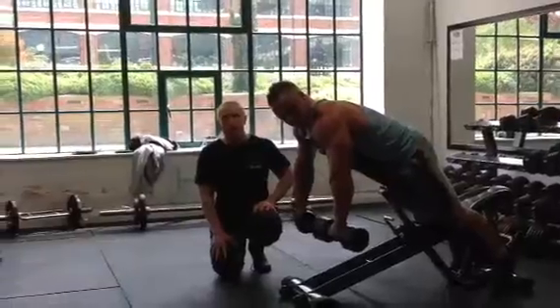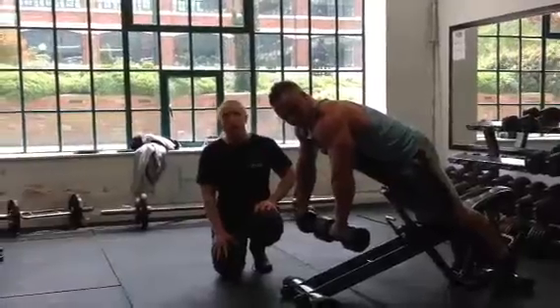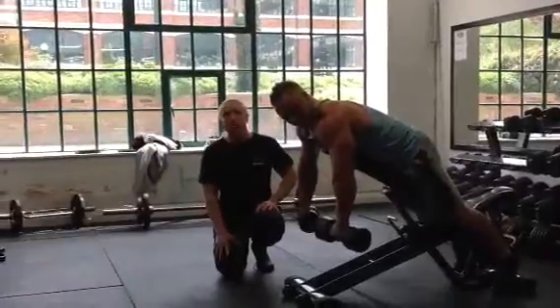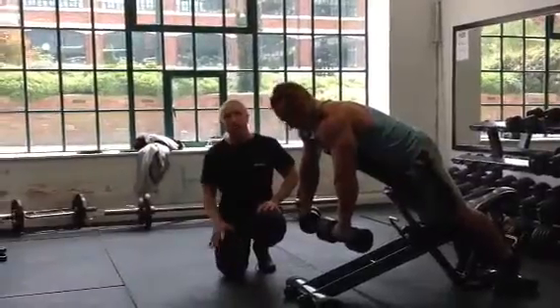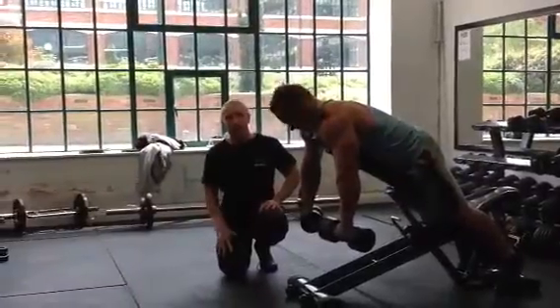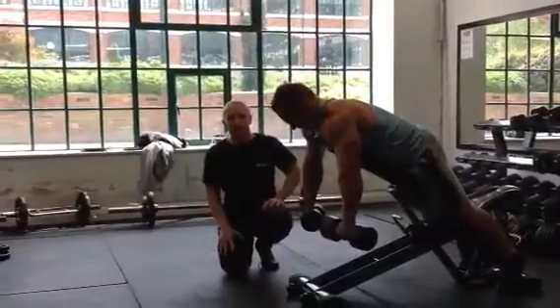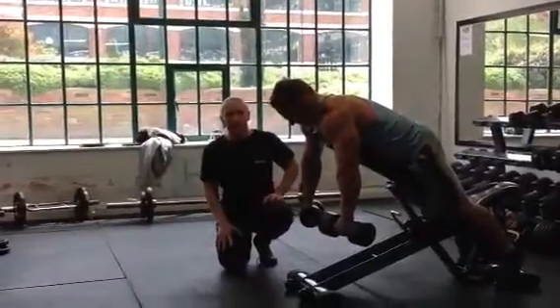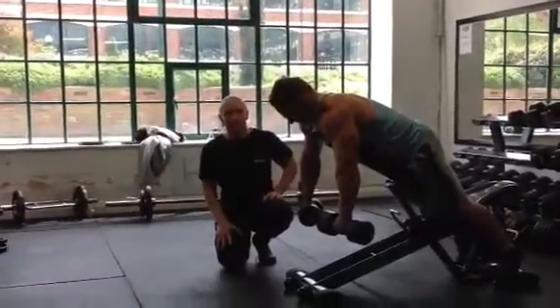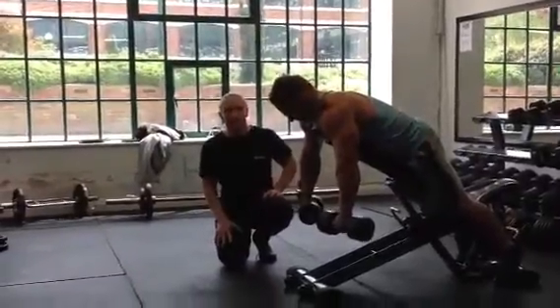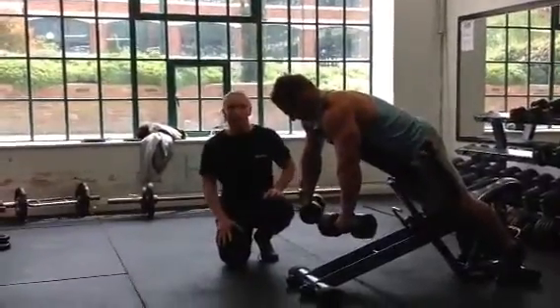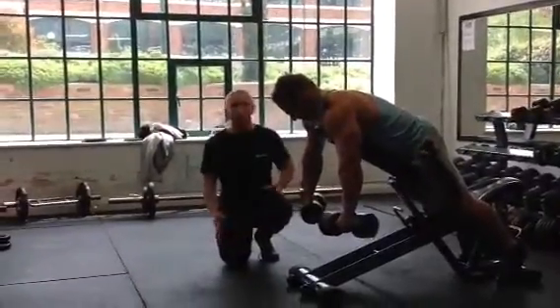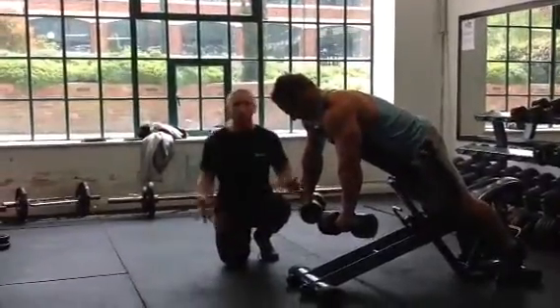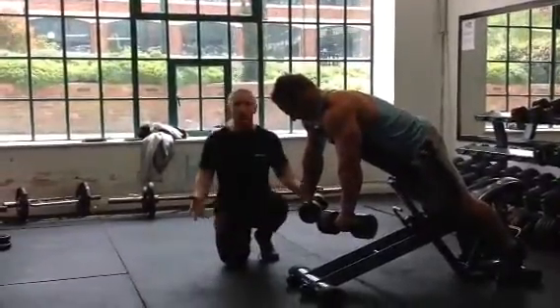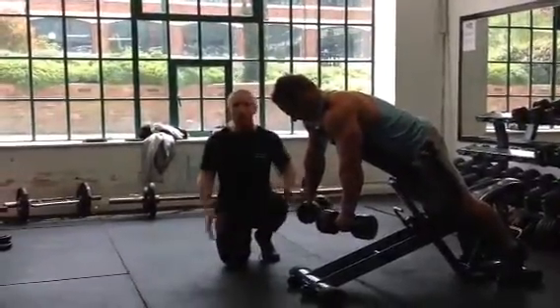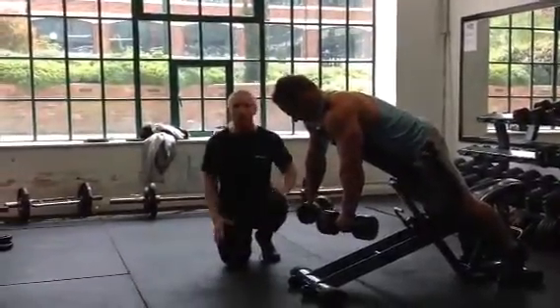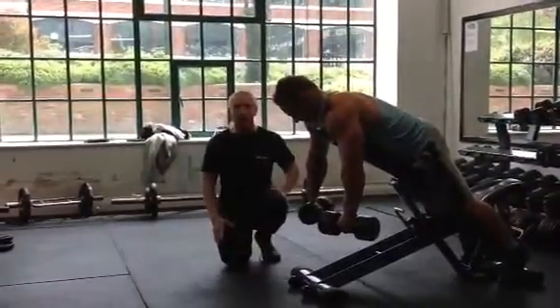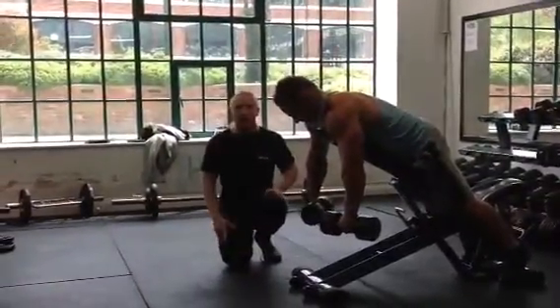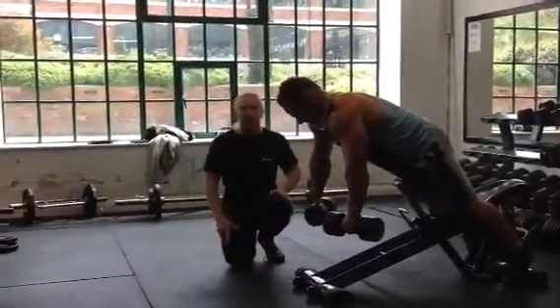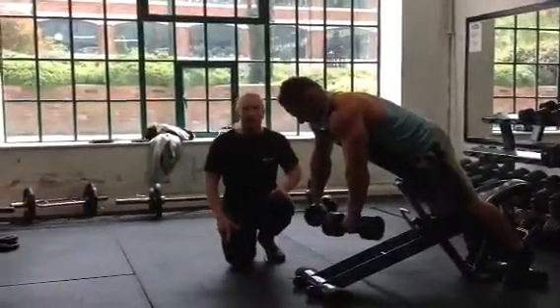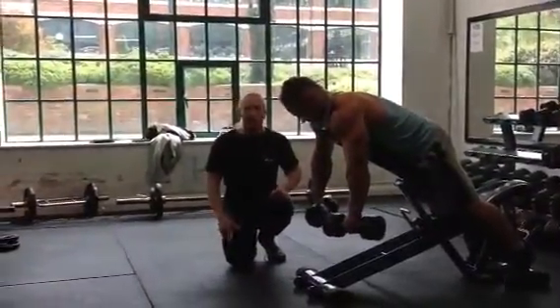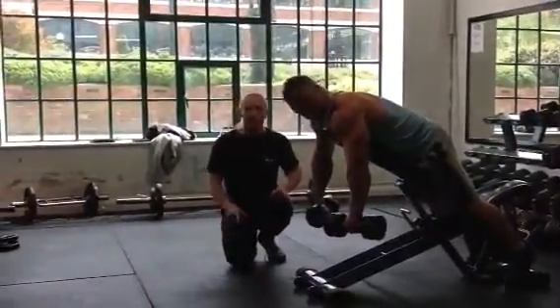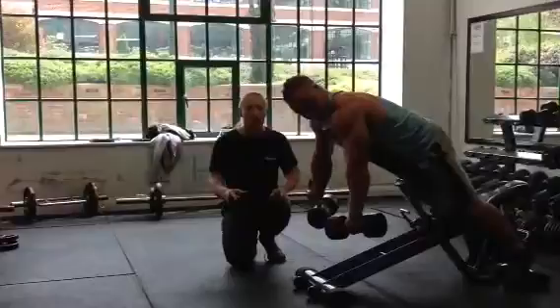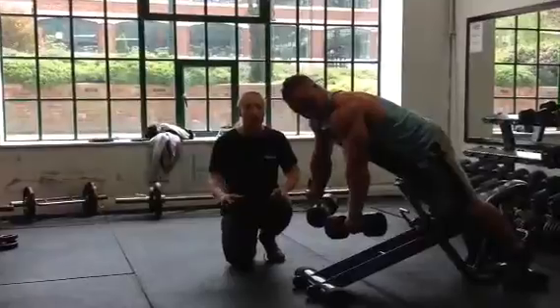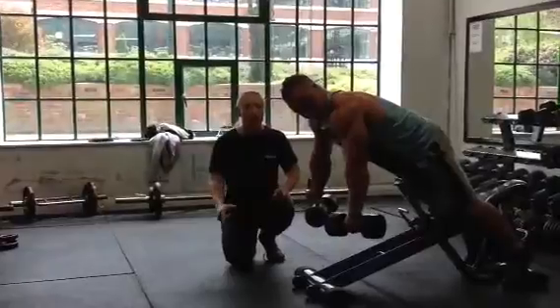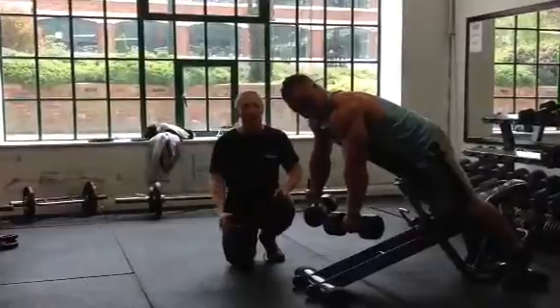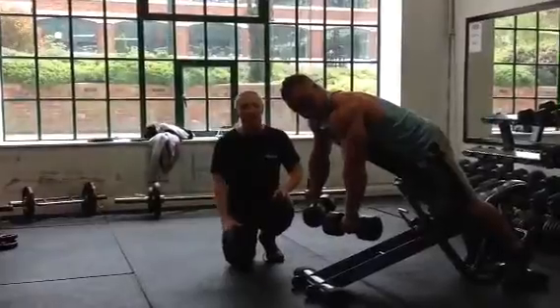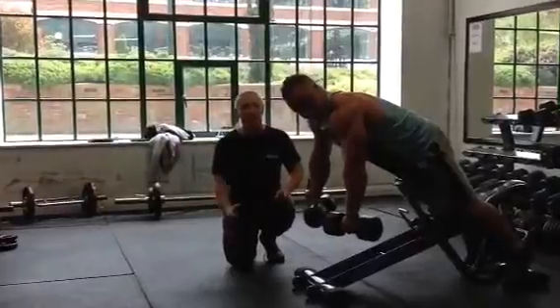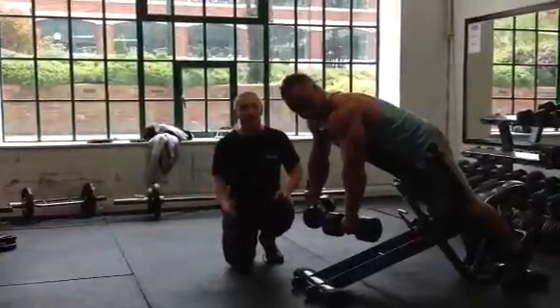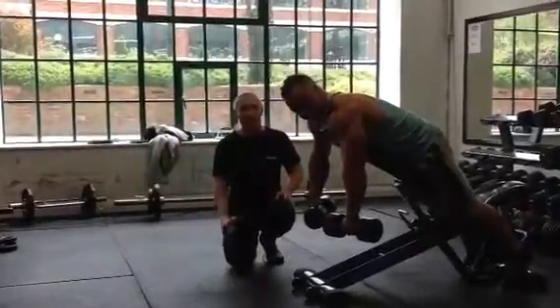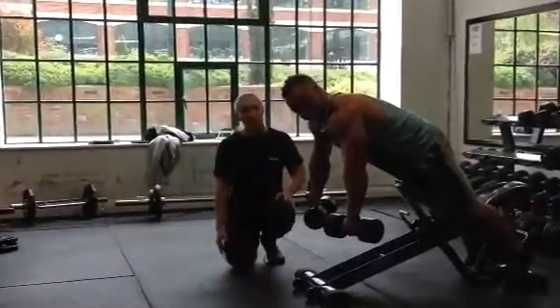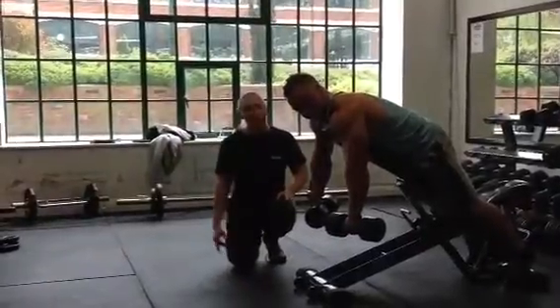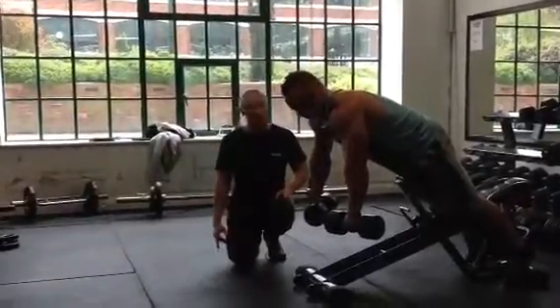Hi, I'm Scott from Pro Phillips. Earlier on we showed you how to do the spider curl. I'm now going to give you a couple of extra cheats so you can get a little bit more from the exercise.